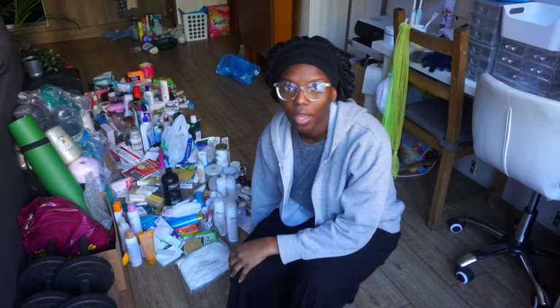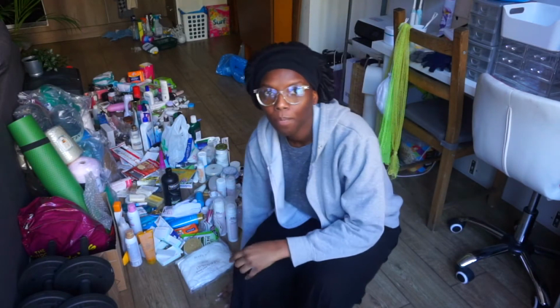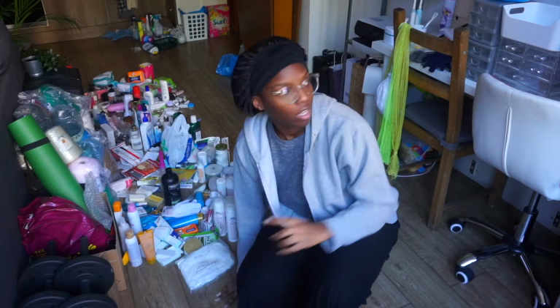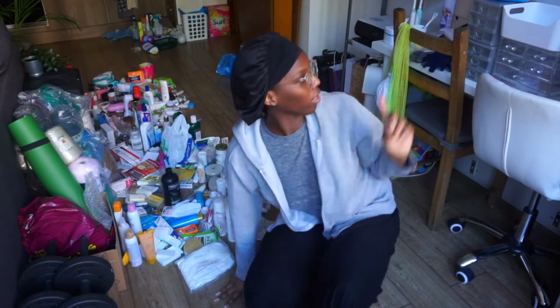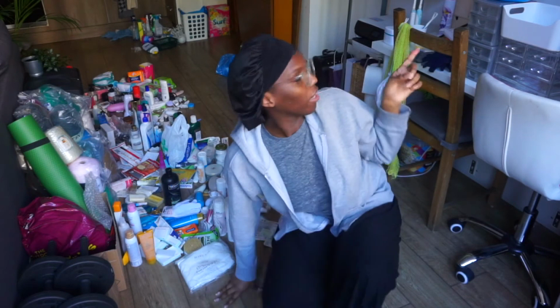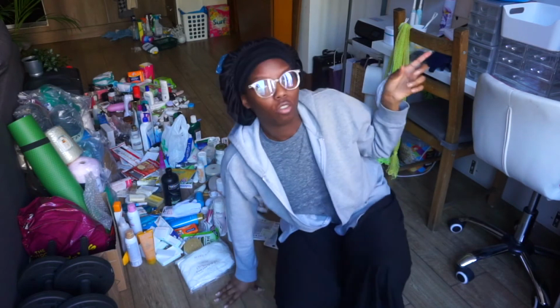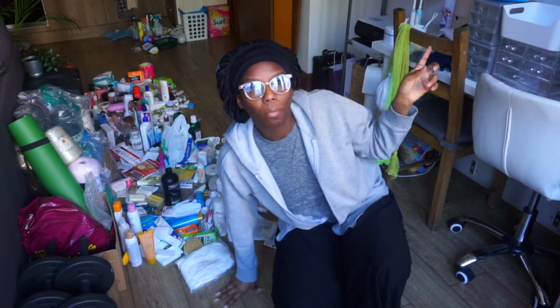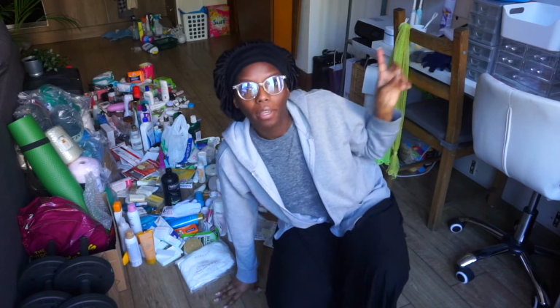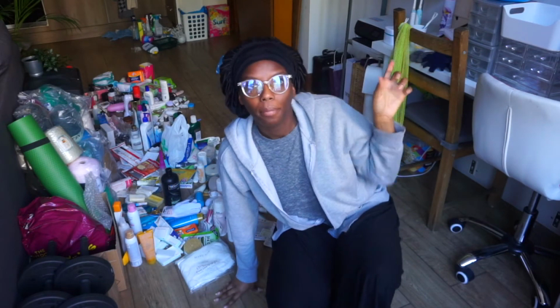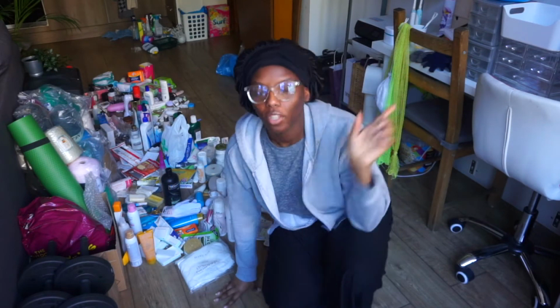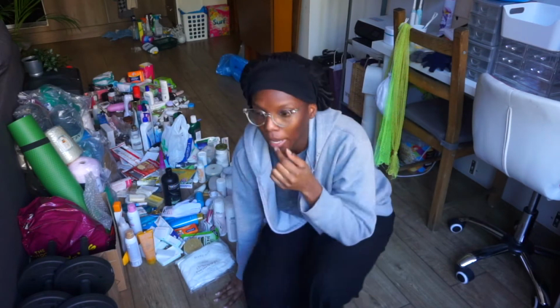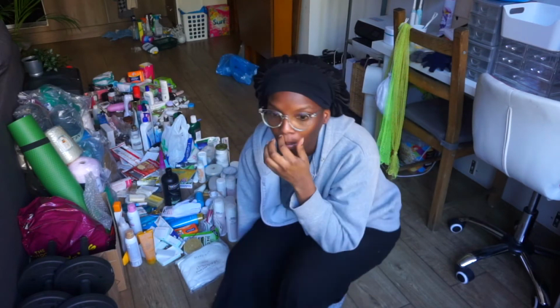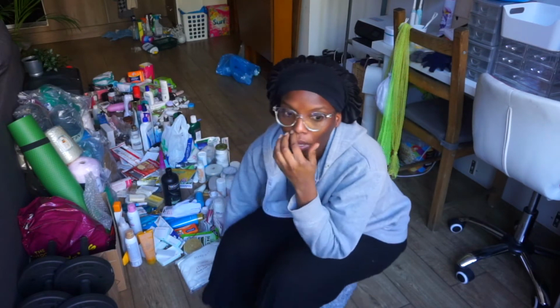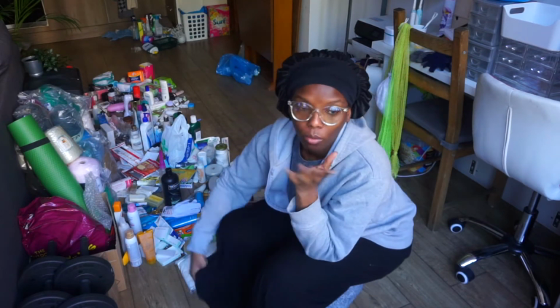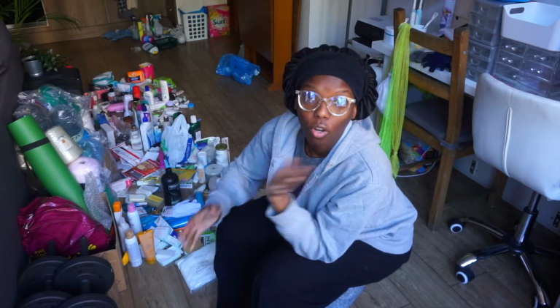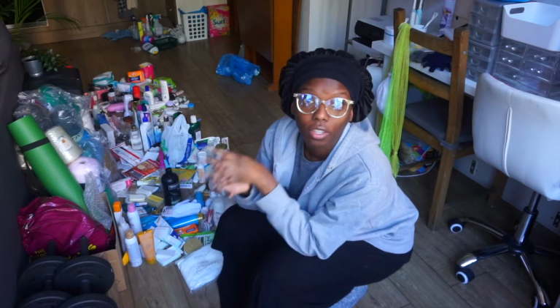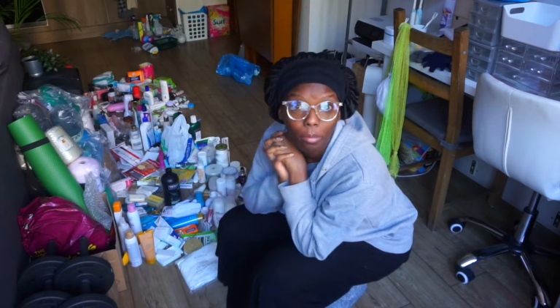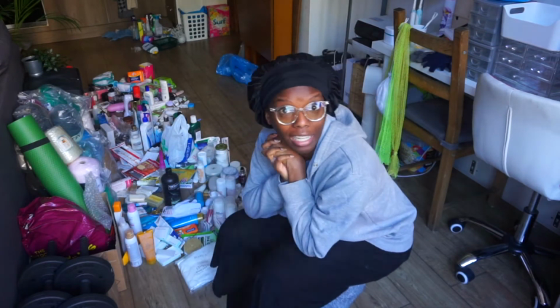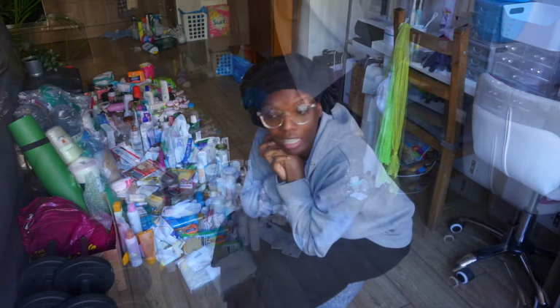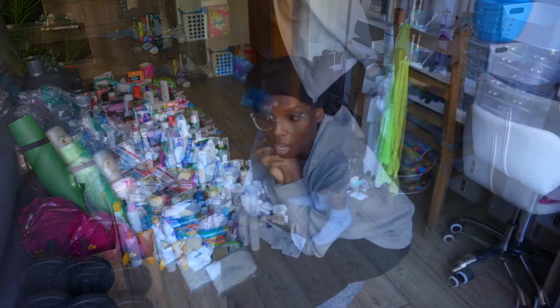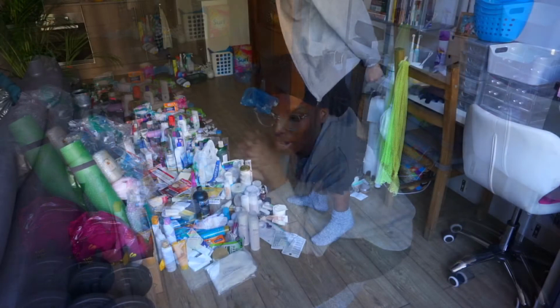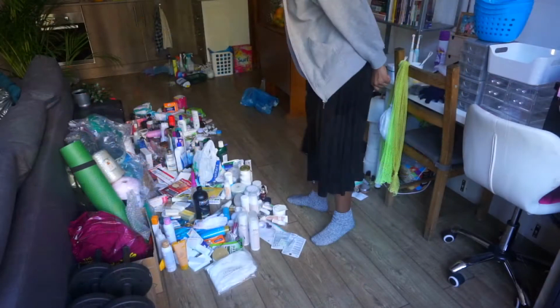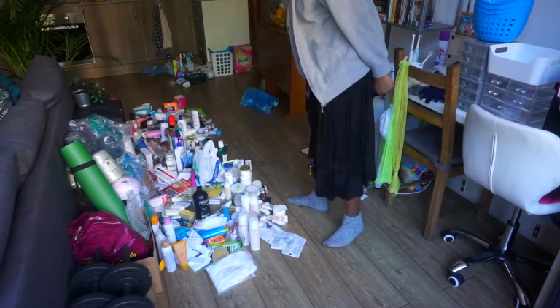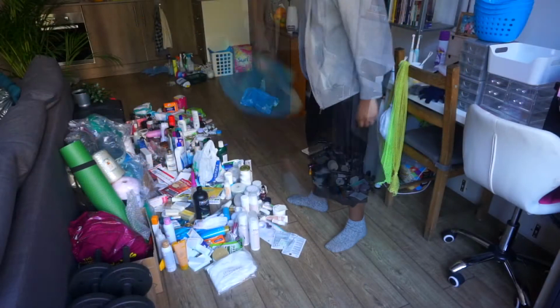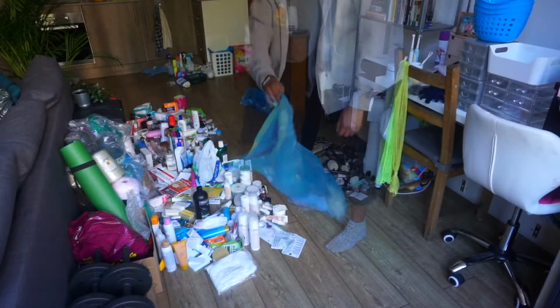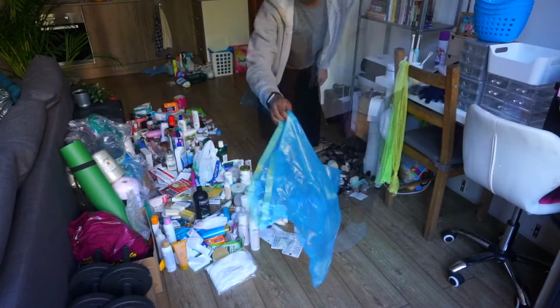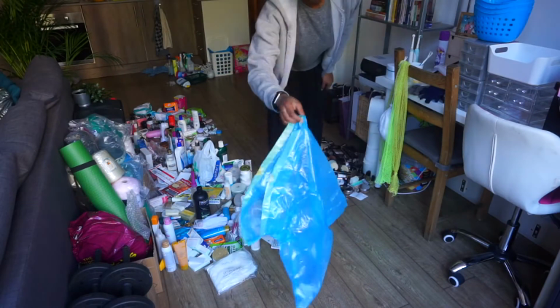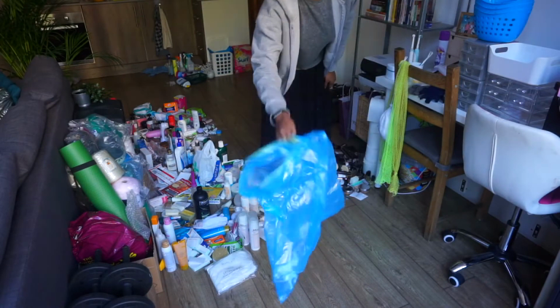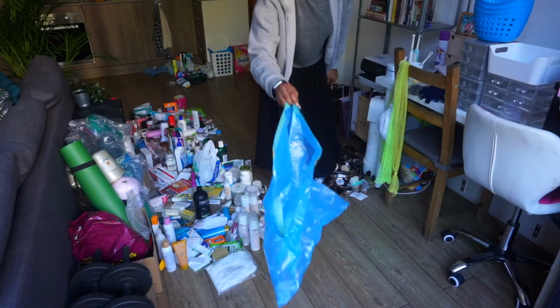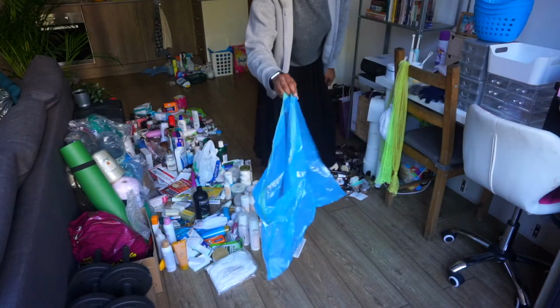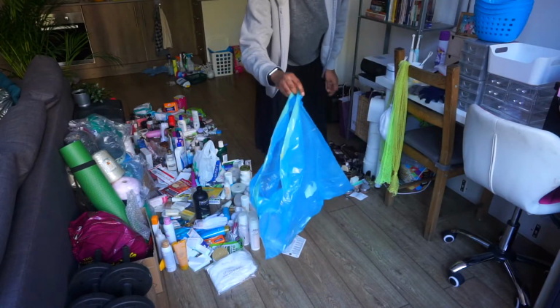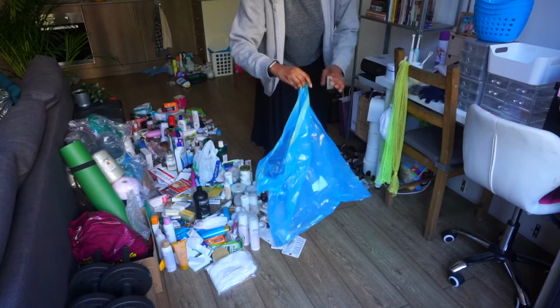I've taken everything out of the containers. The containers are behind me on the table, which all need to be cleaned. I've got my bin liner ready.